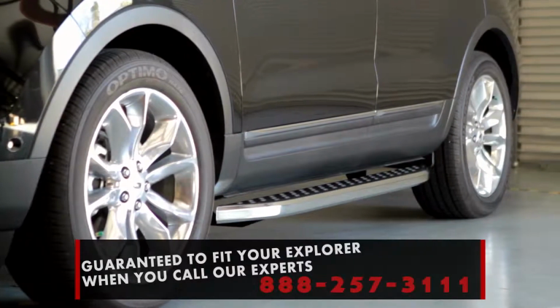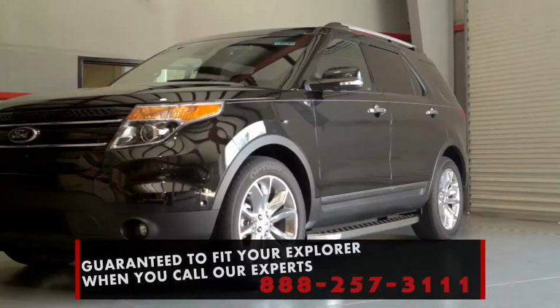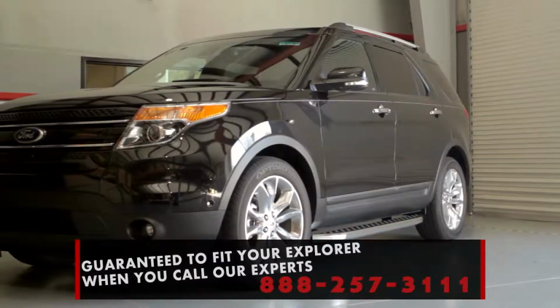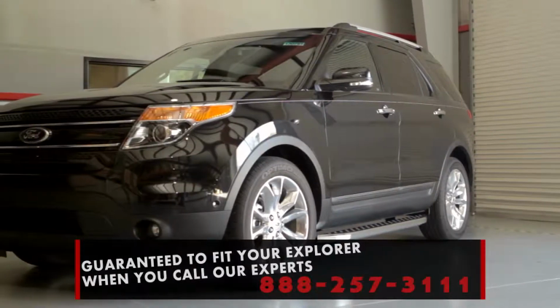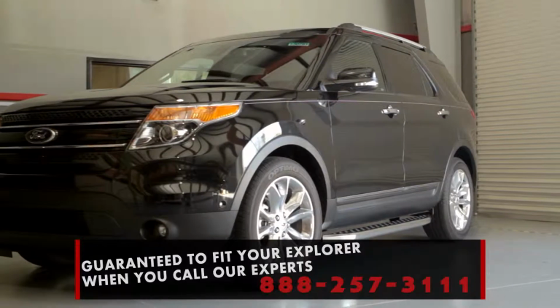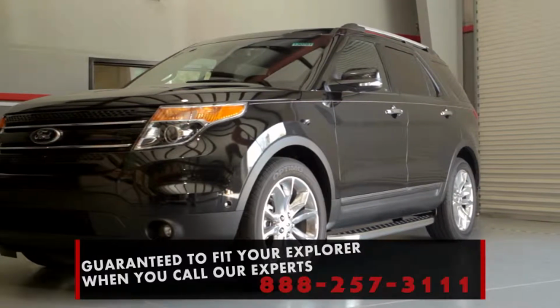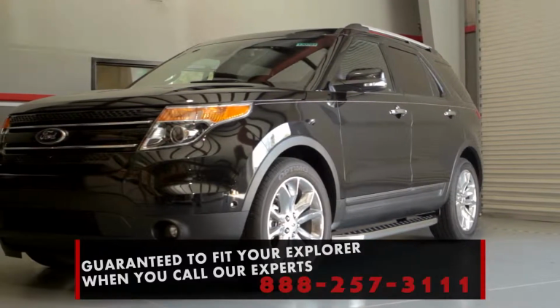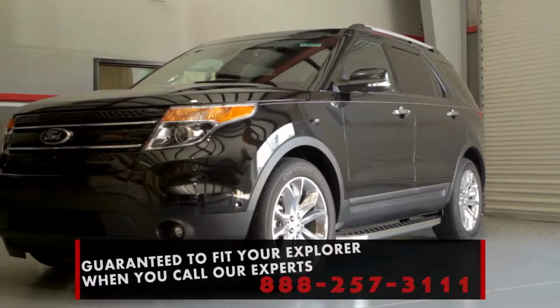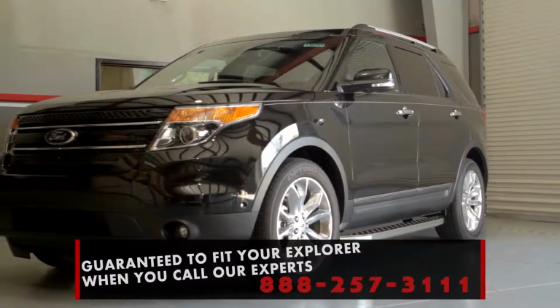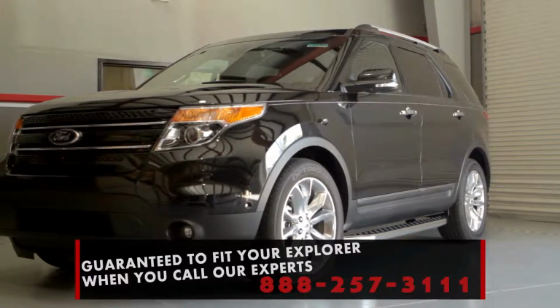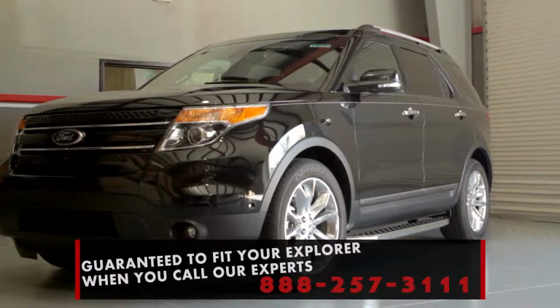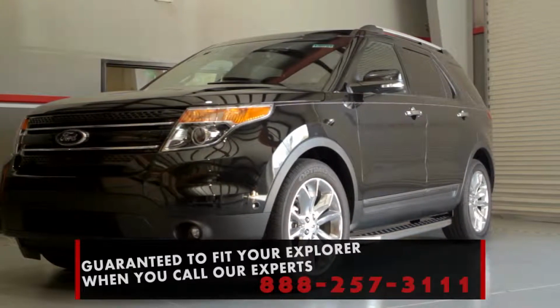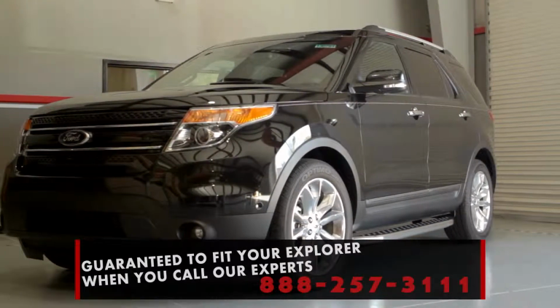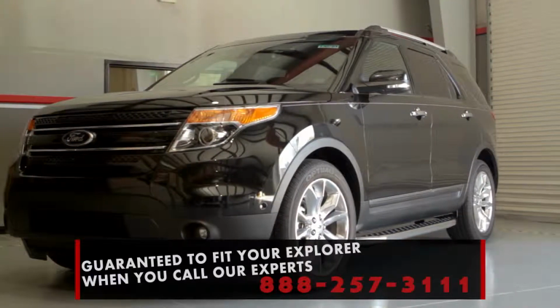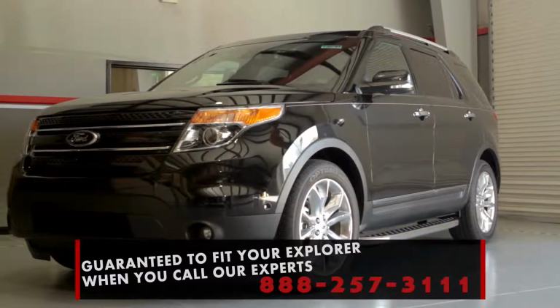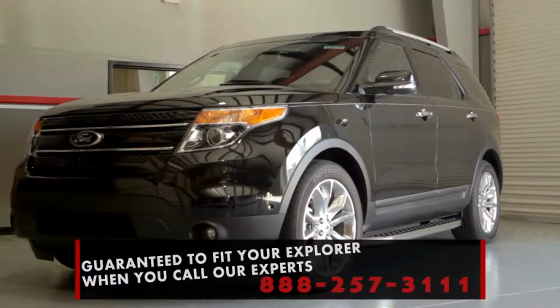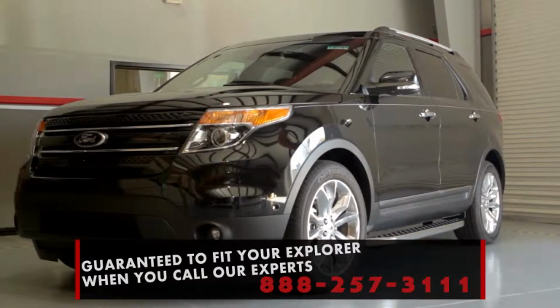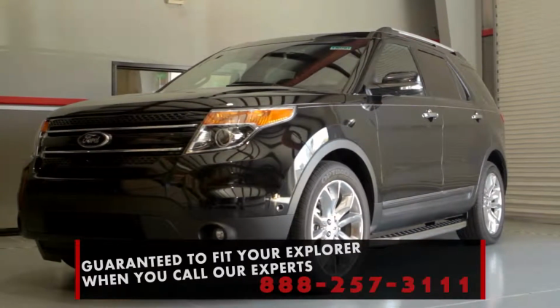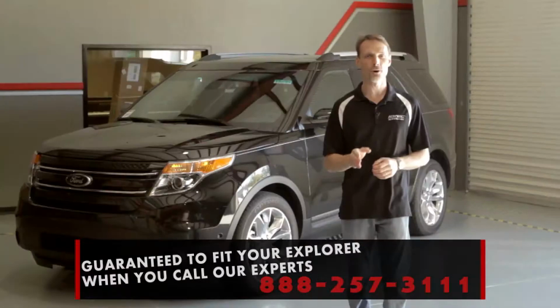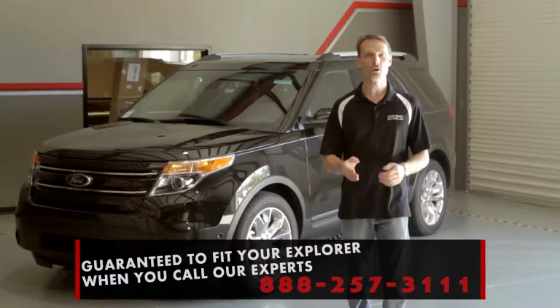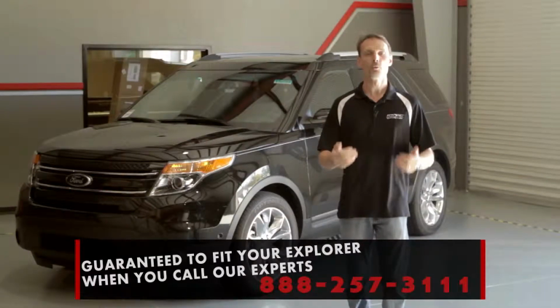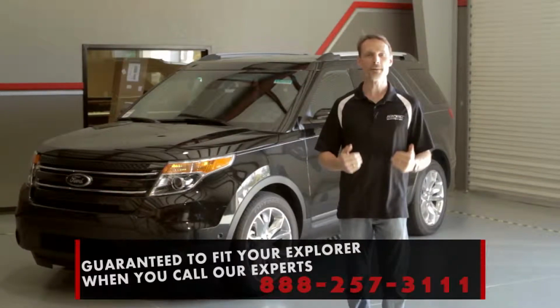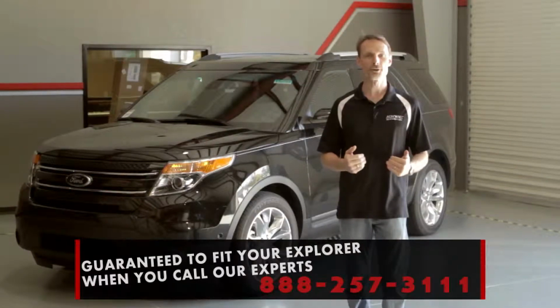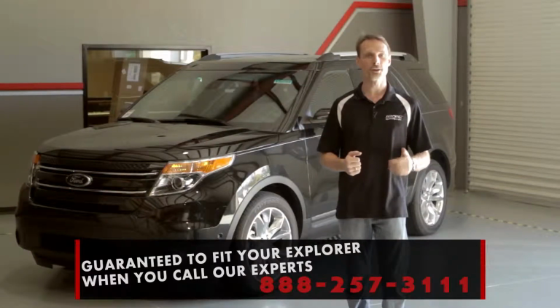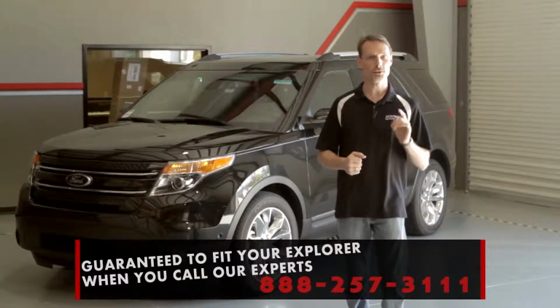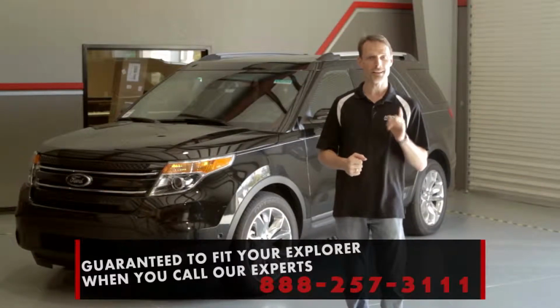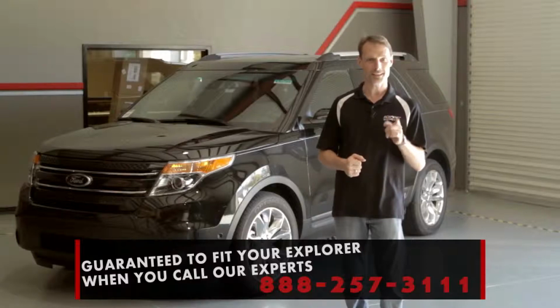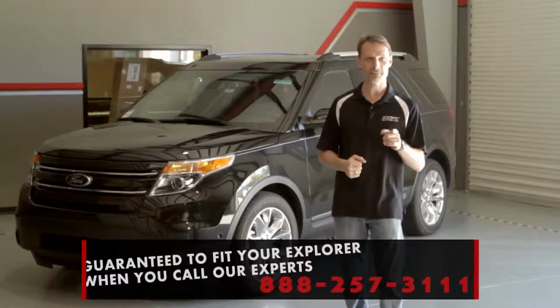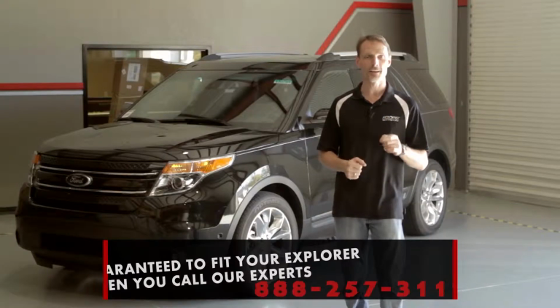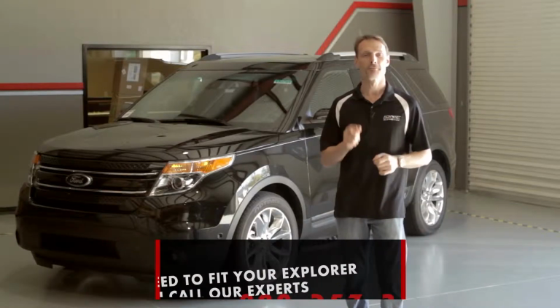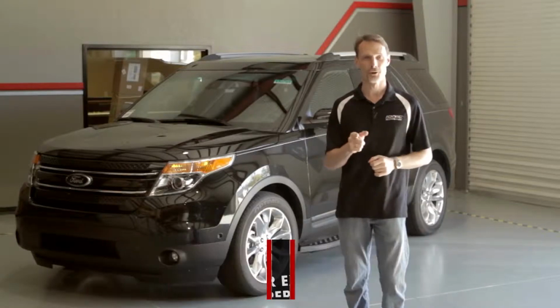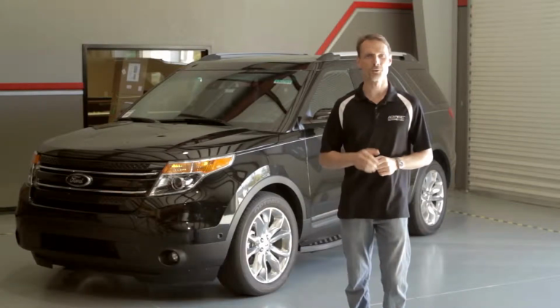We ship these boards for free to anywhere in the continental United States, and if you place your order on the phone, we make sure that you get the exact fit for your Explorer.